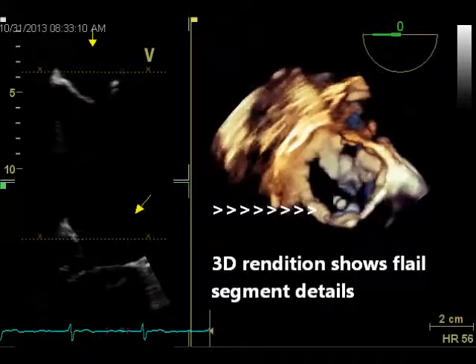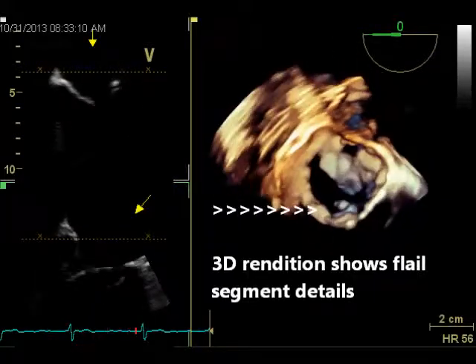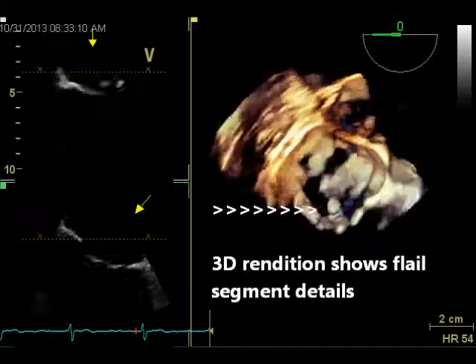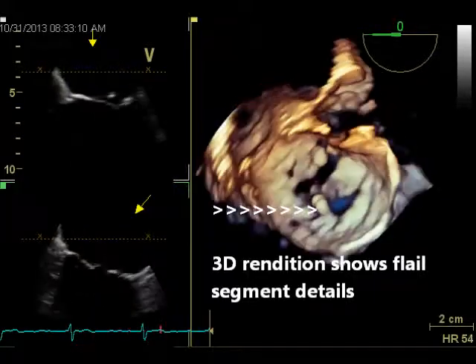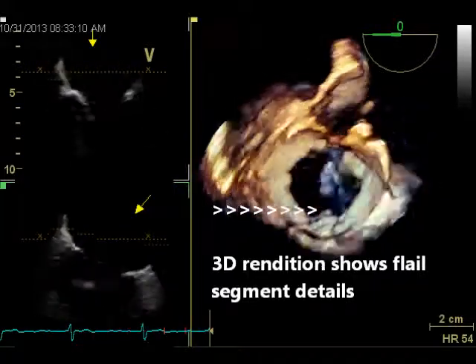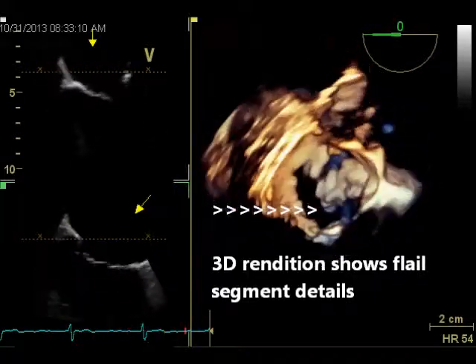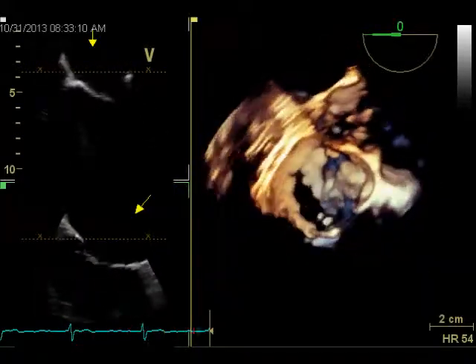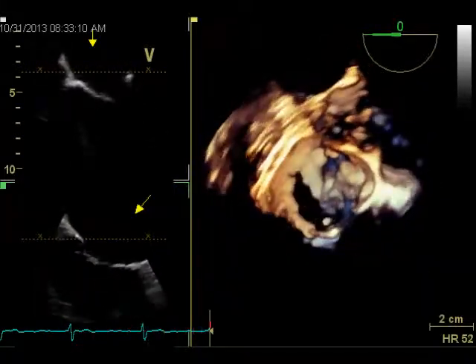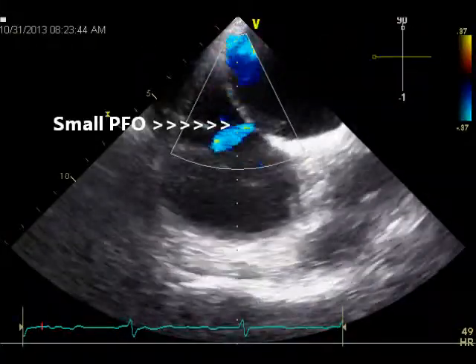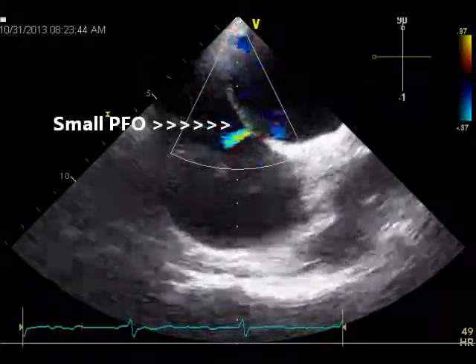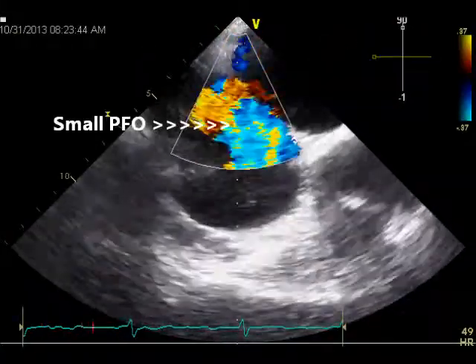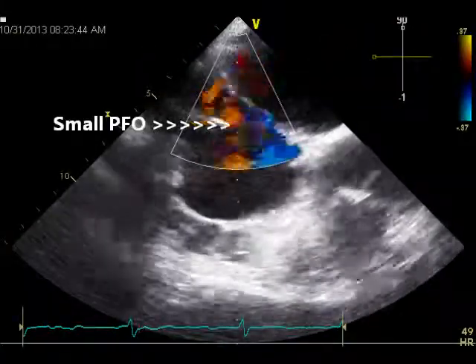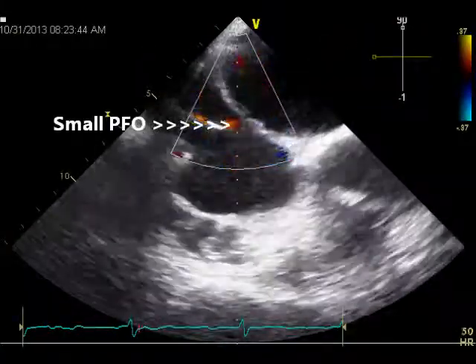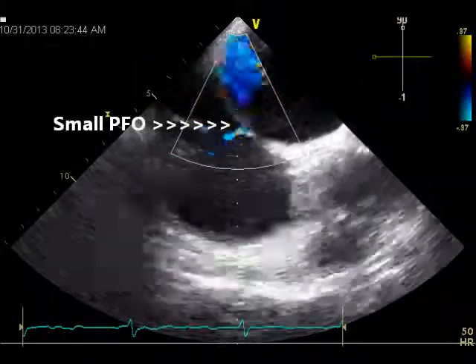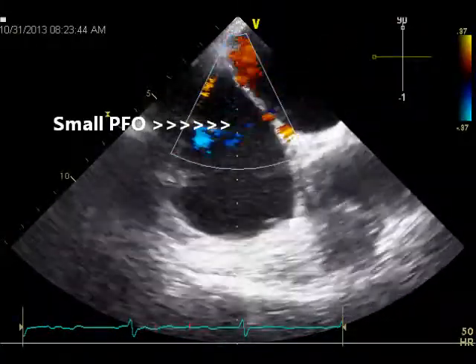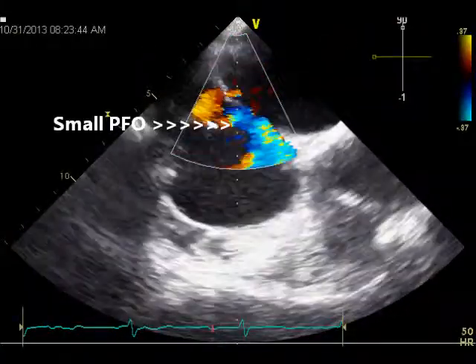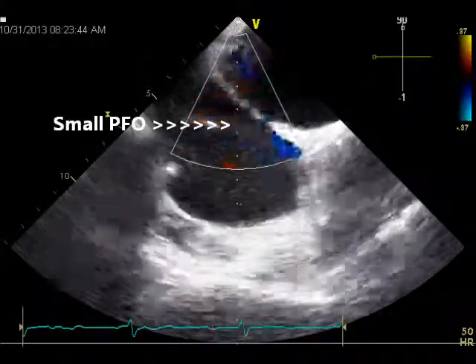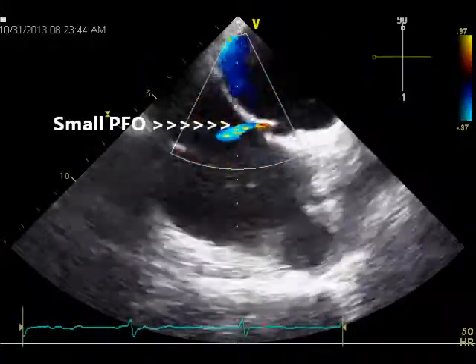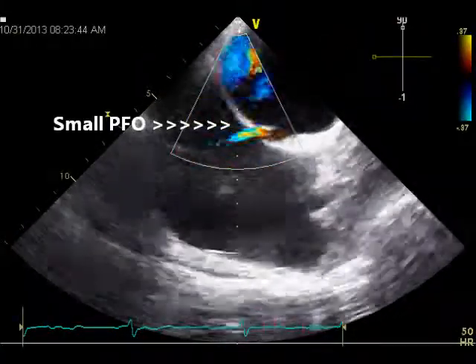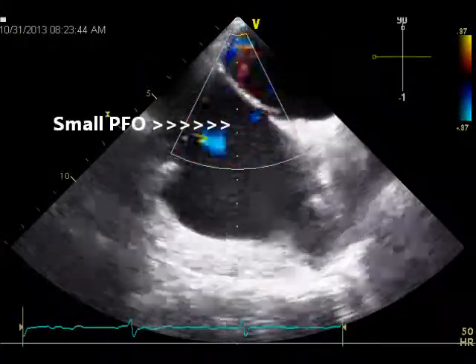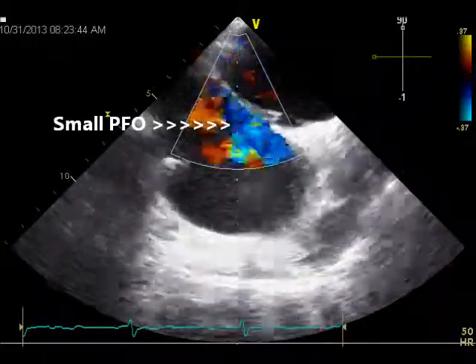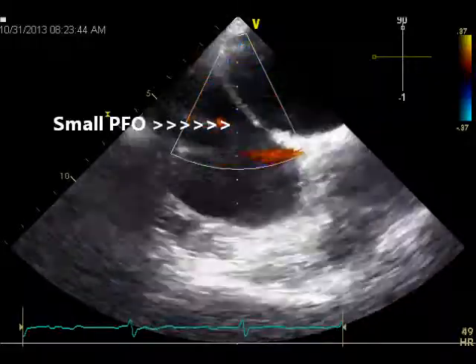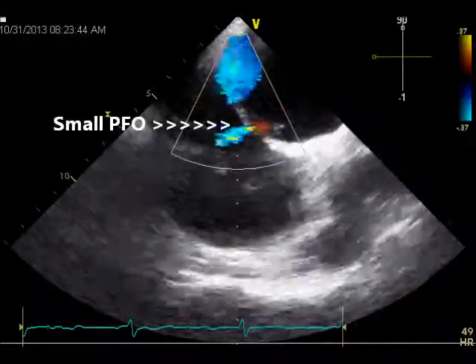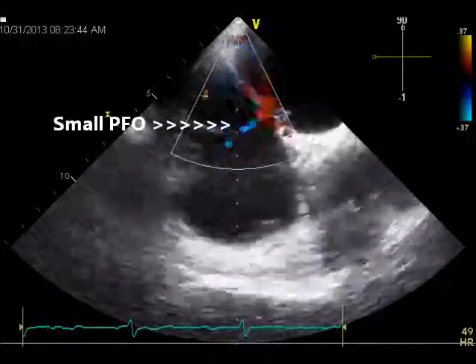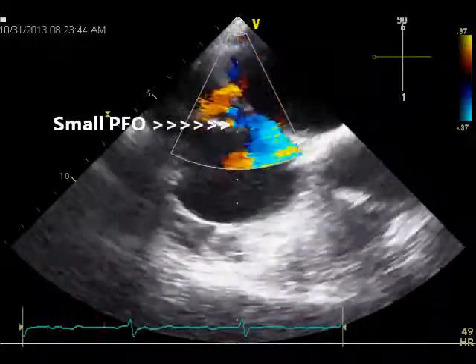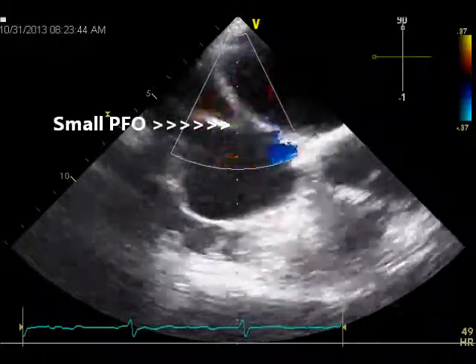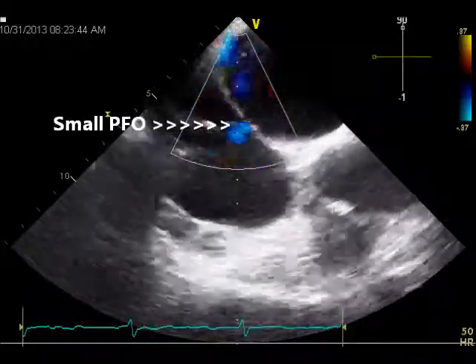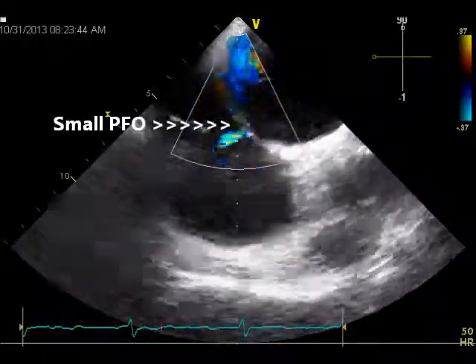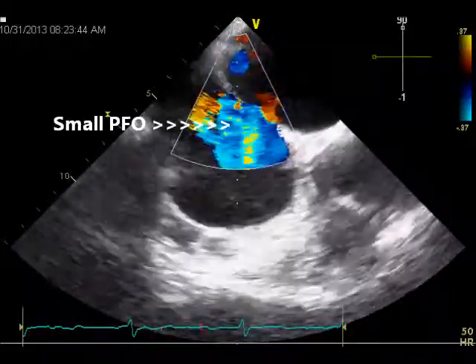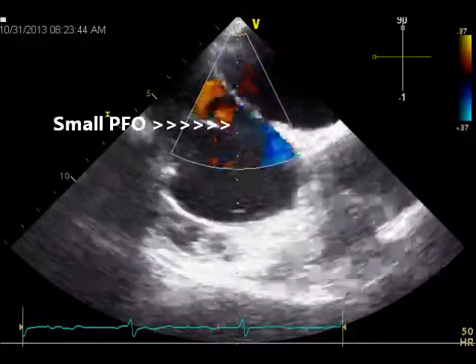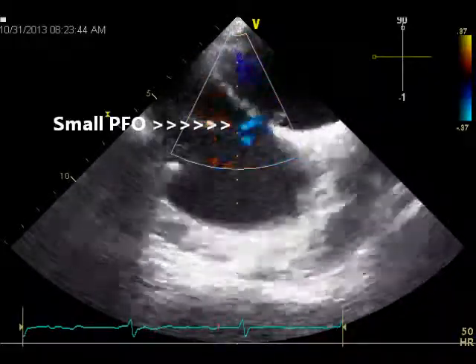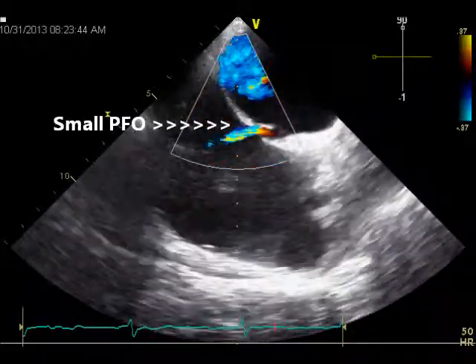Incidentally, a small PFO was also identified, which will be taken care of by our vertical transeptal approach.